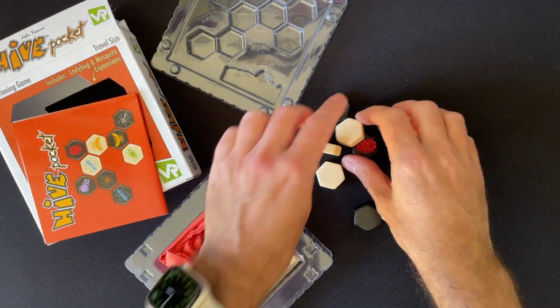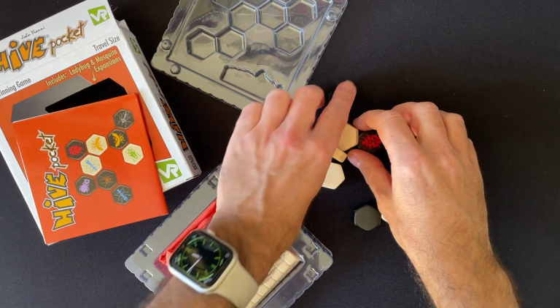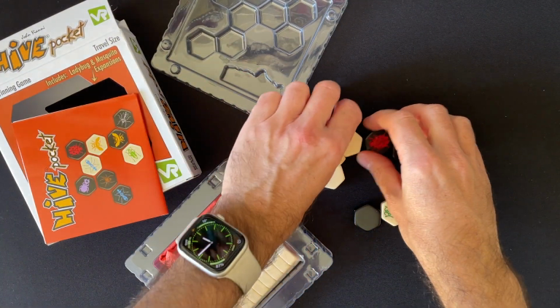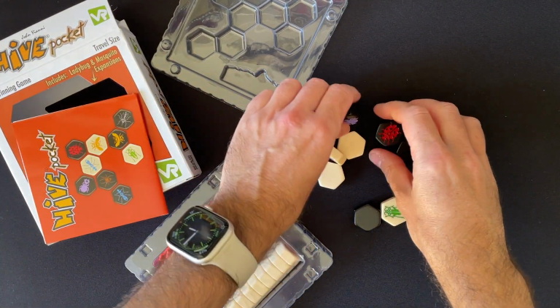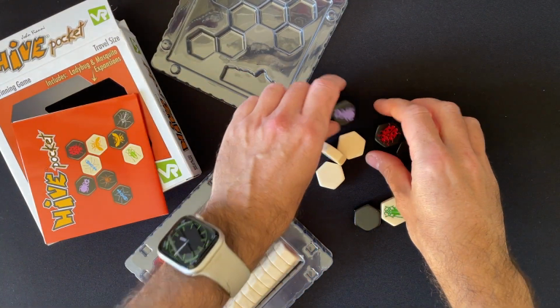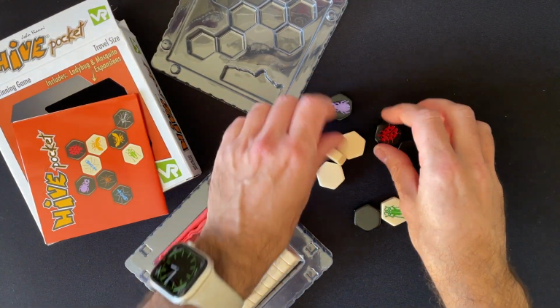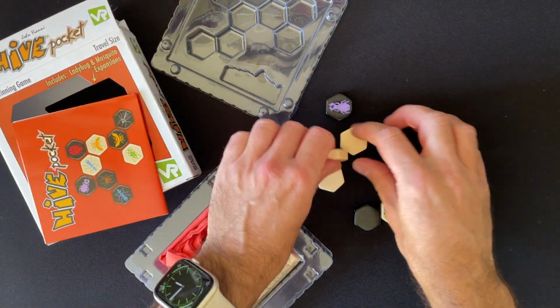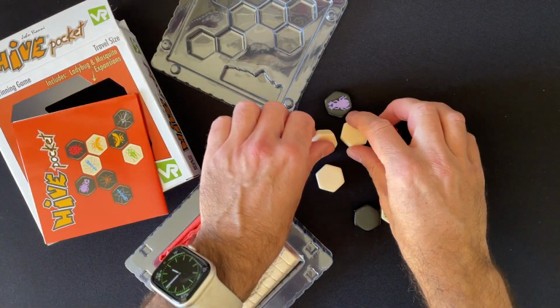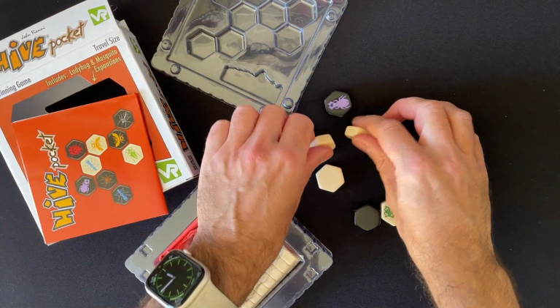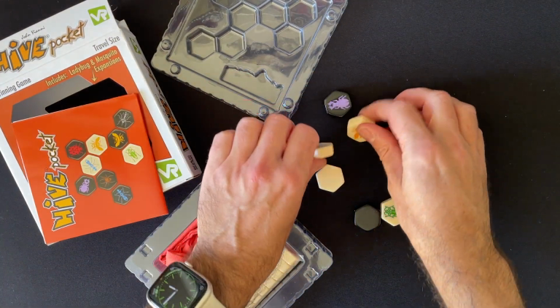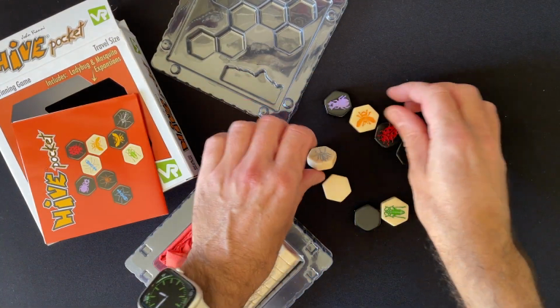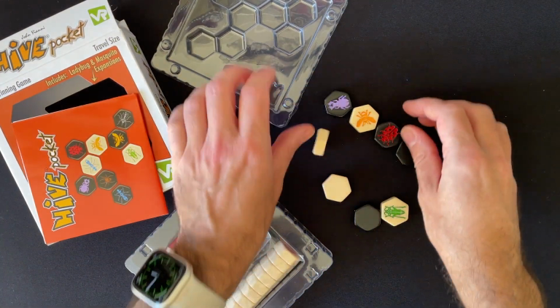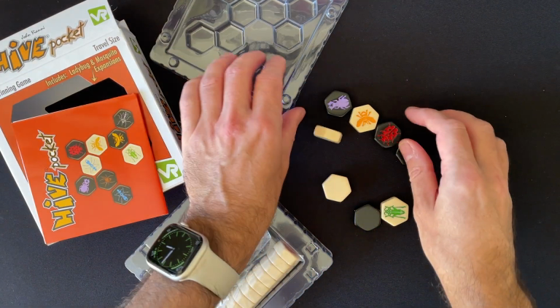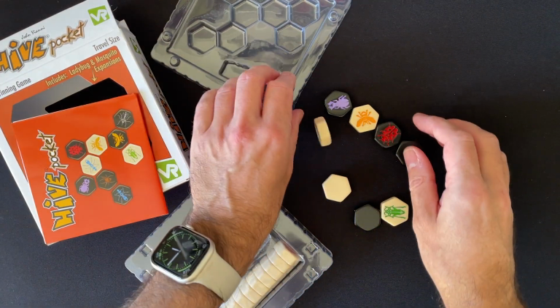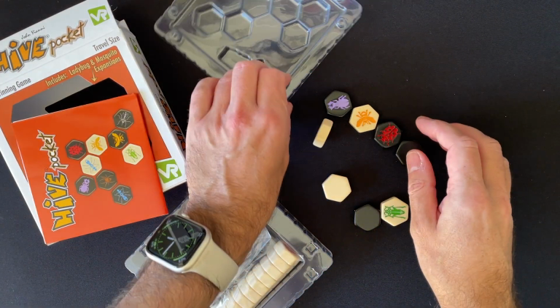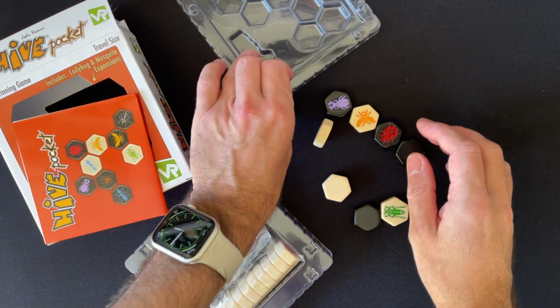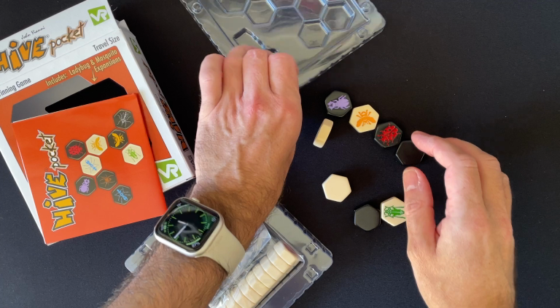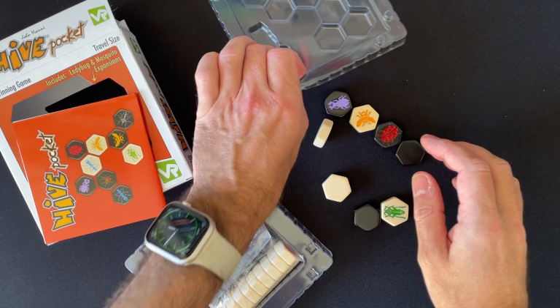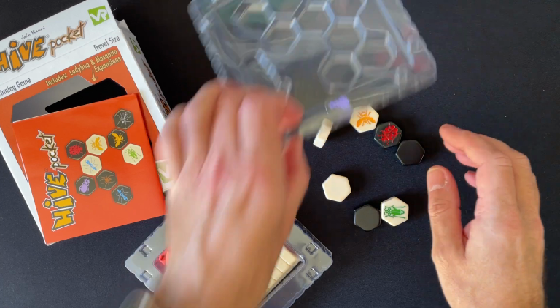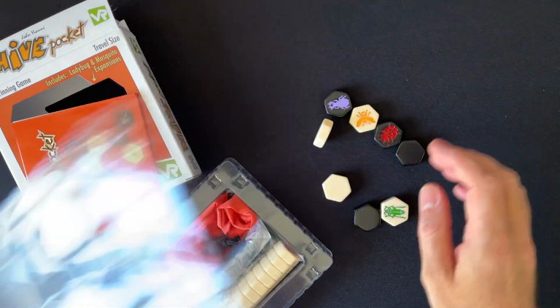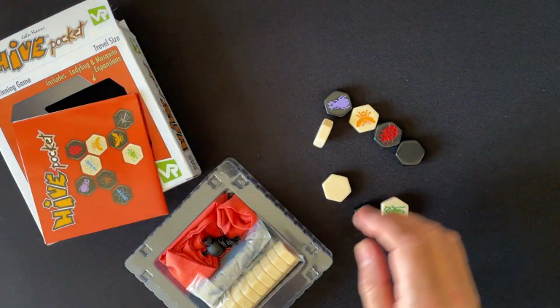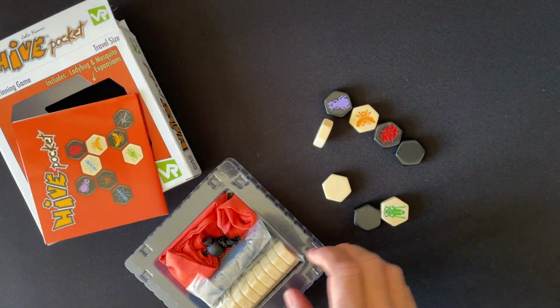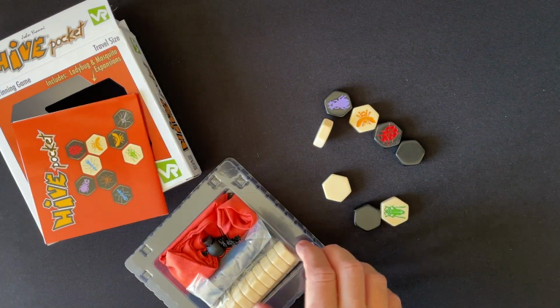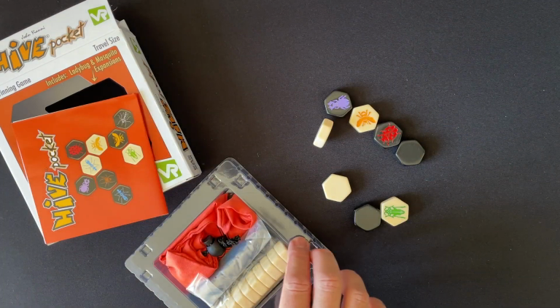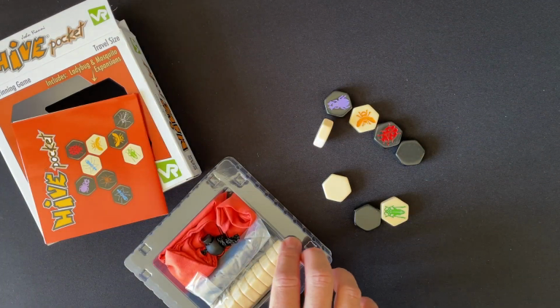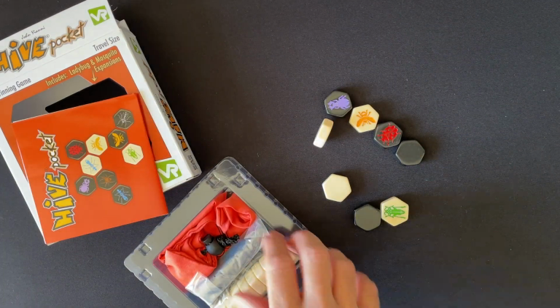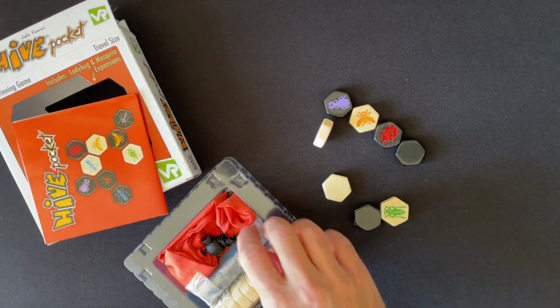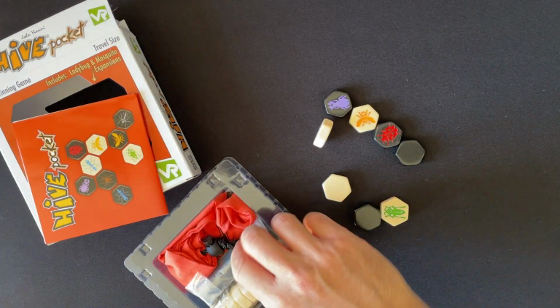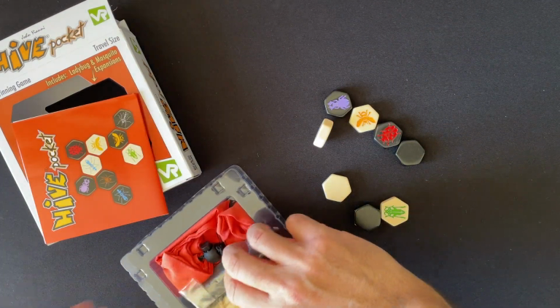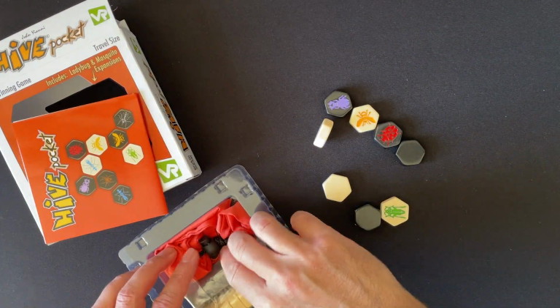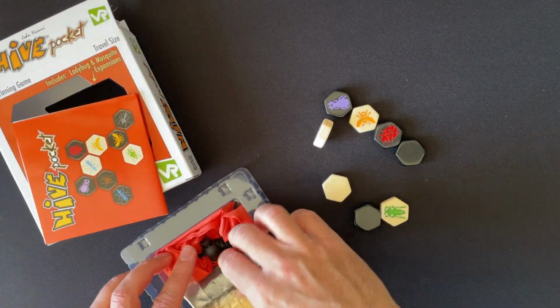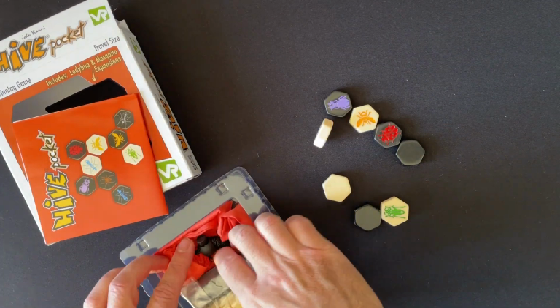You use the black ones for the other side. The core of the game is very similar — you still have to capture the queen.